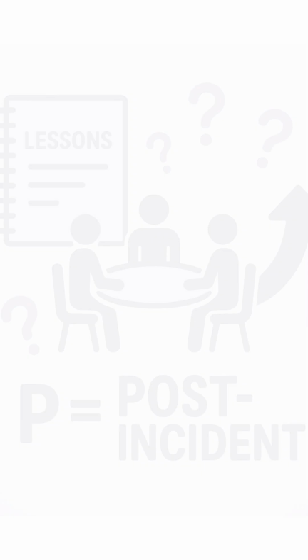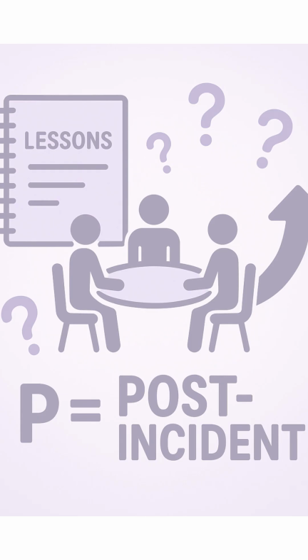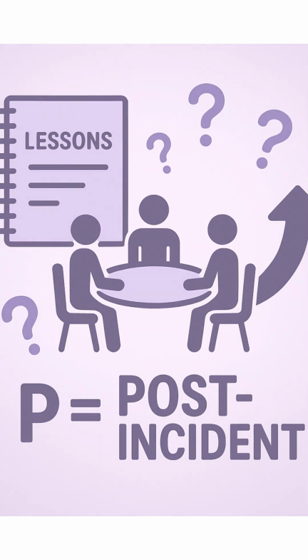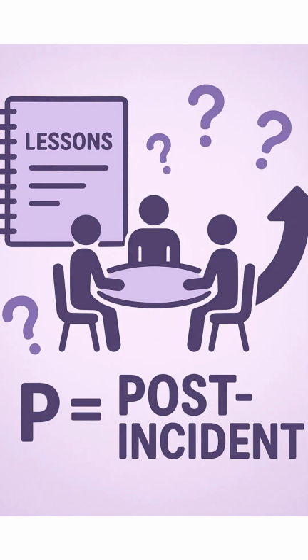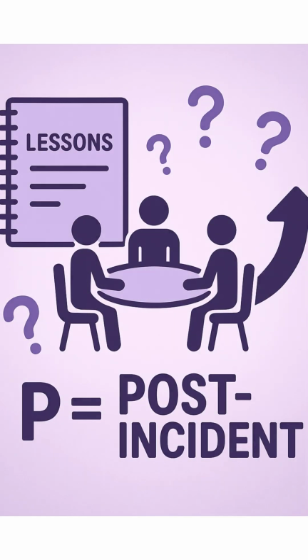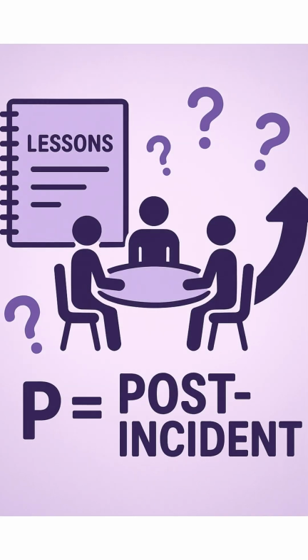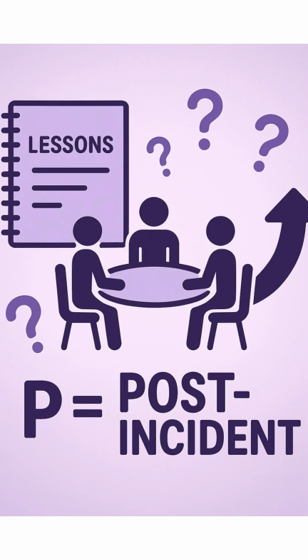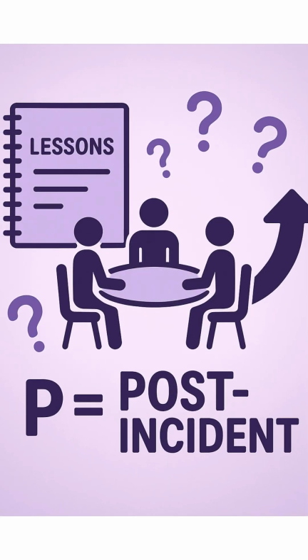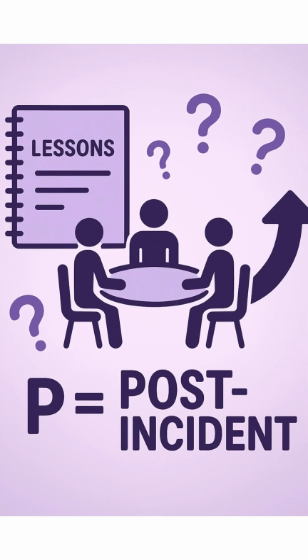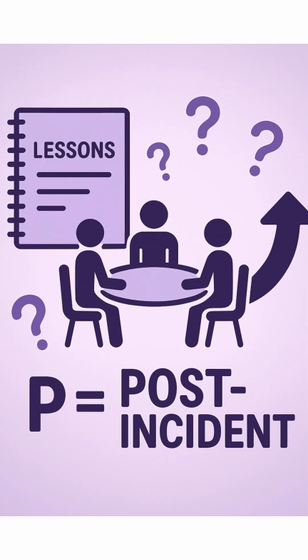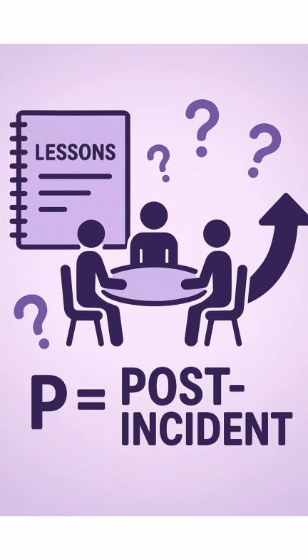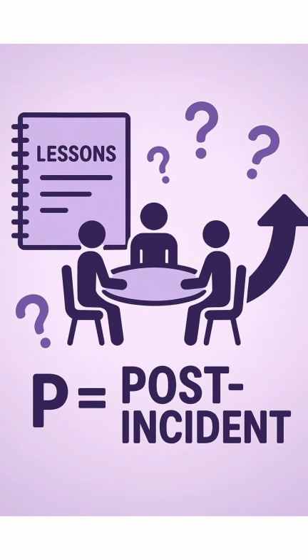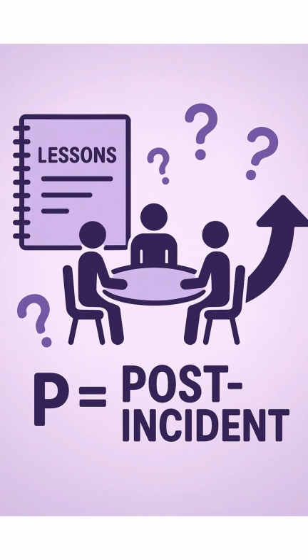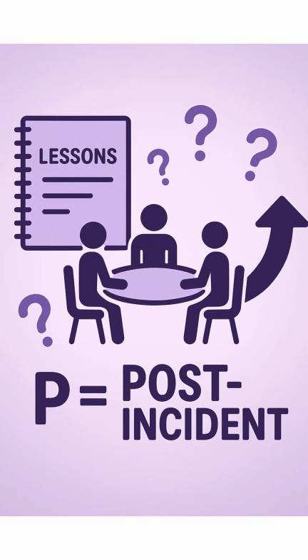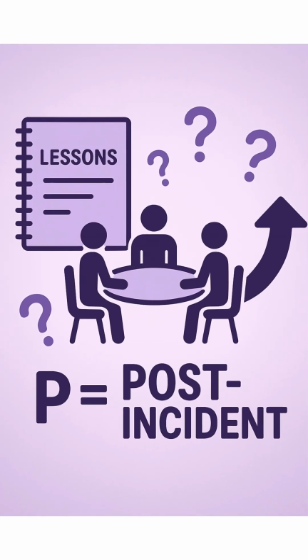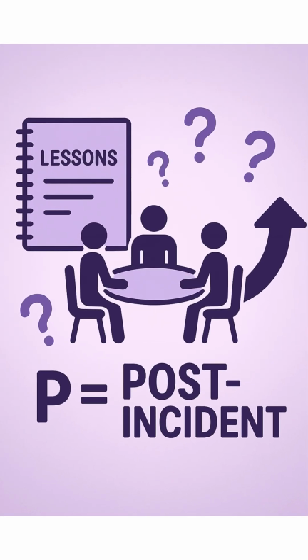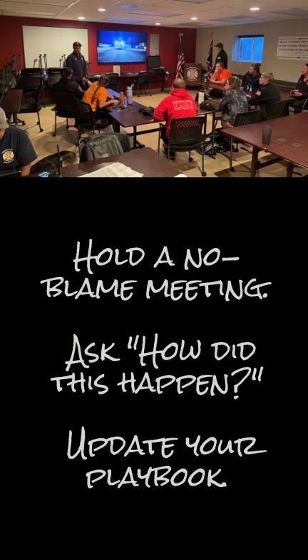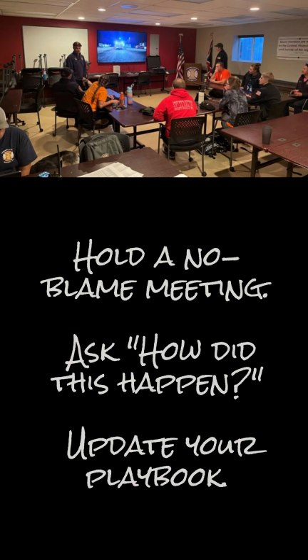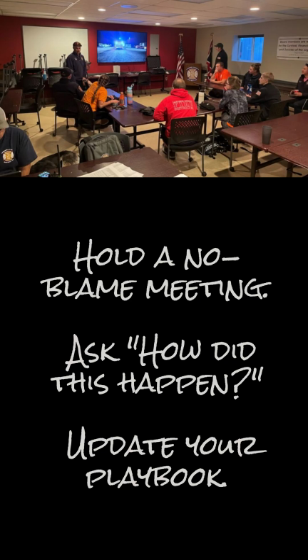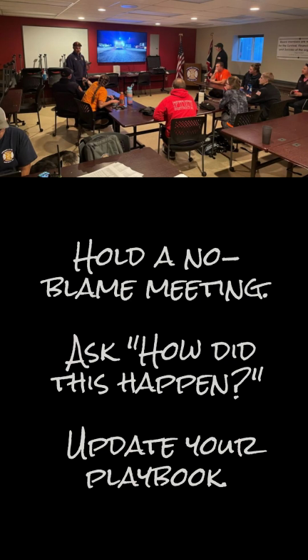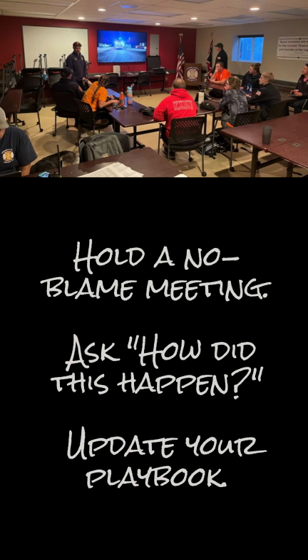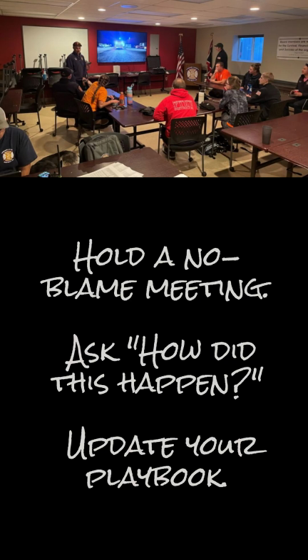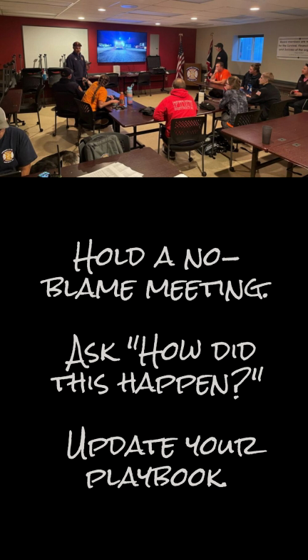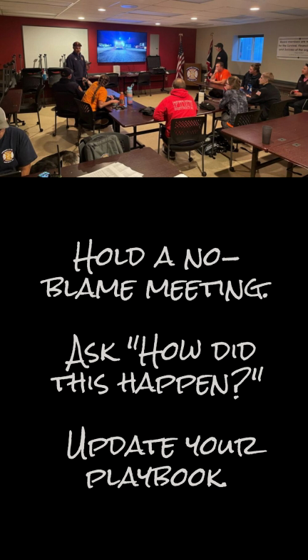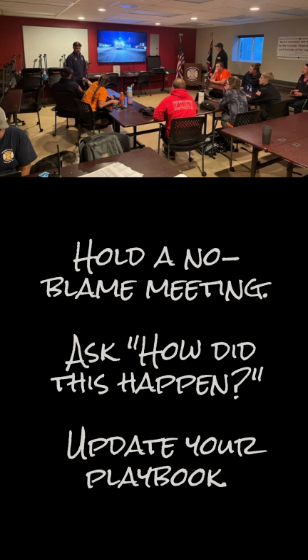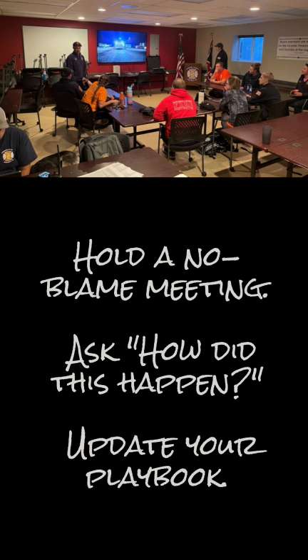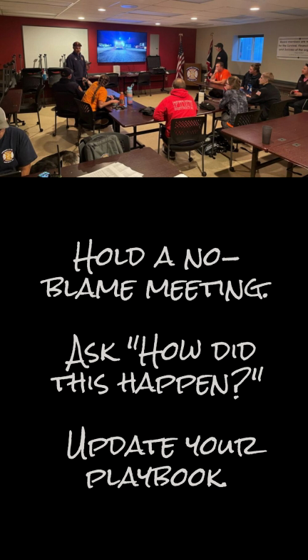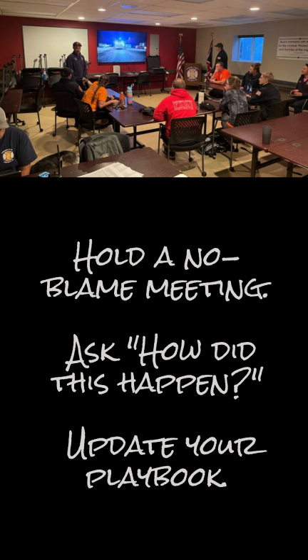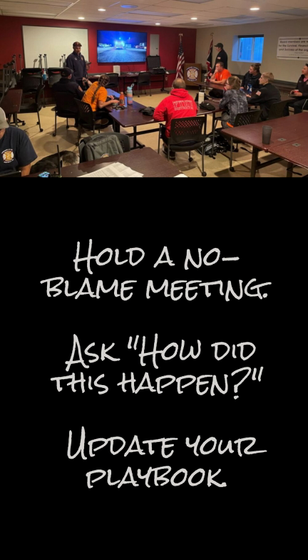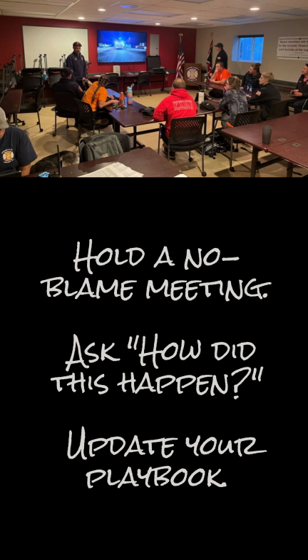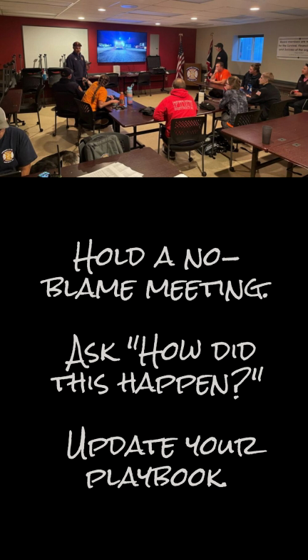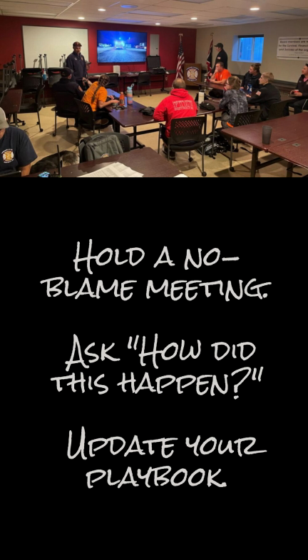Step 5: Post-incident — the most important step. Hold a no-blame meeting. Ask: how did this happen? Update your playbook. Turn your disaster into your superpower.